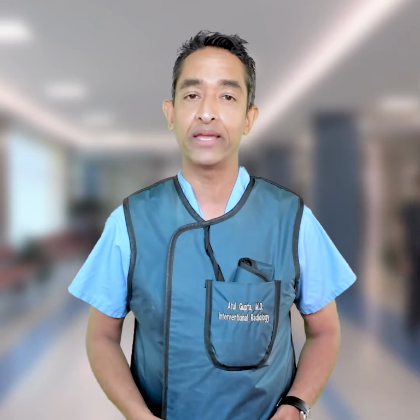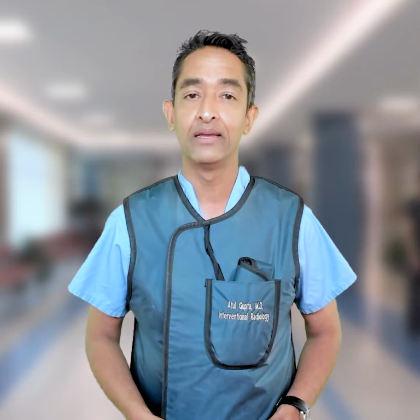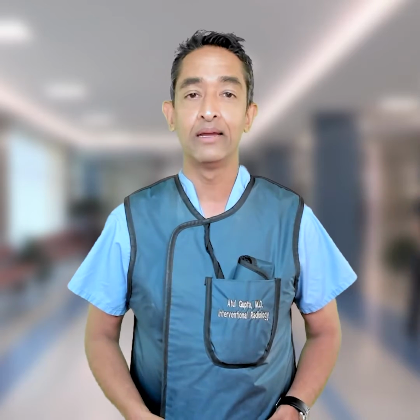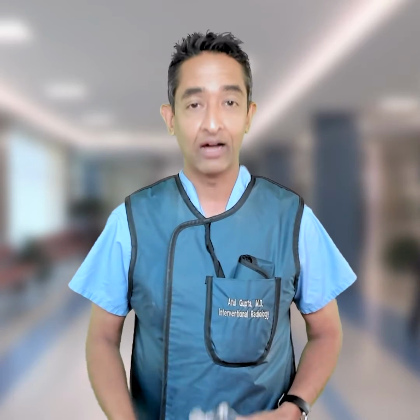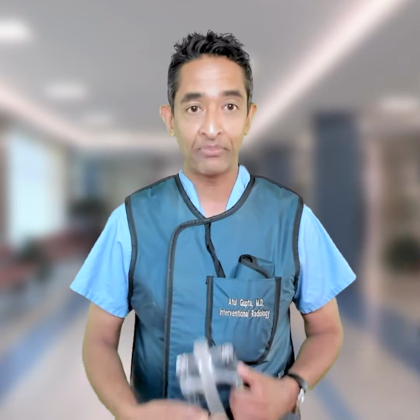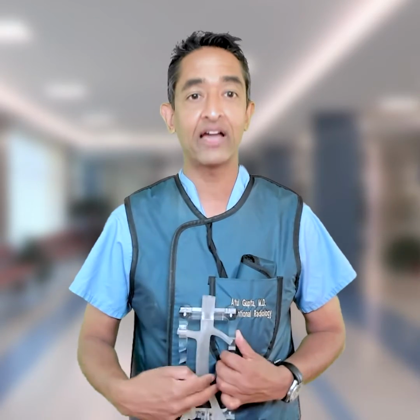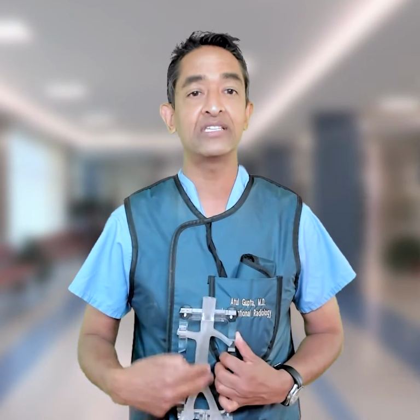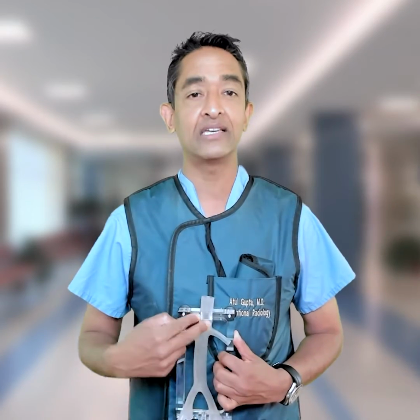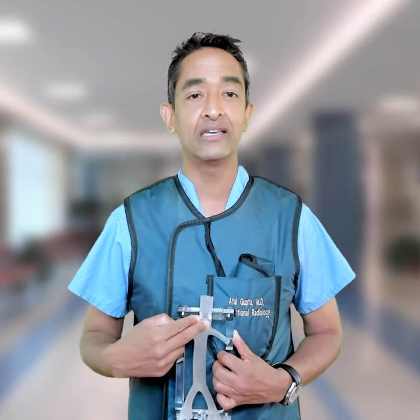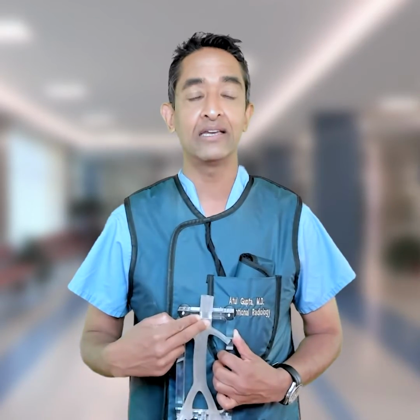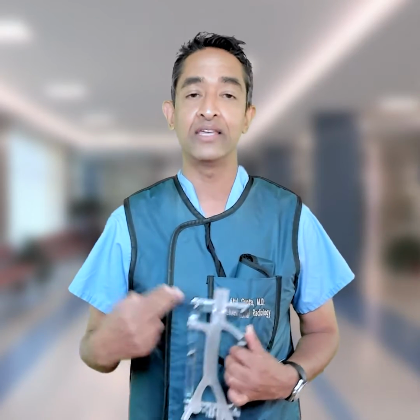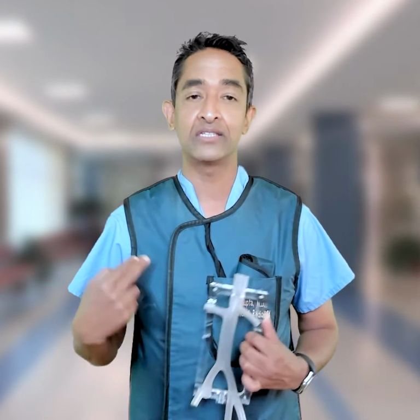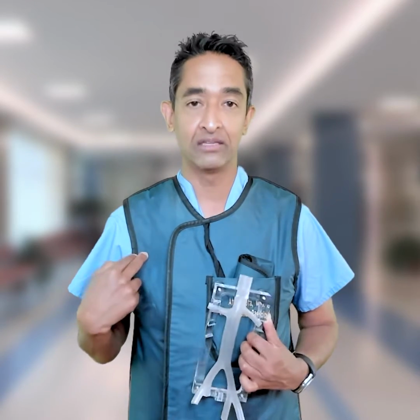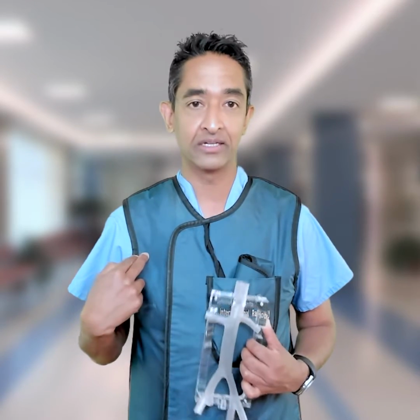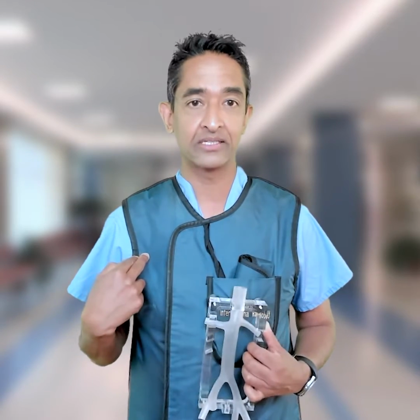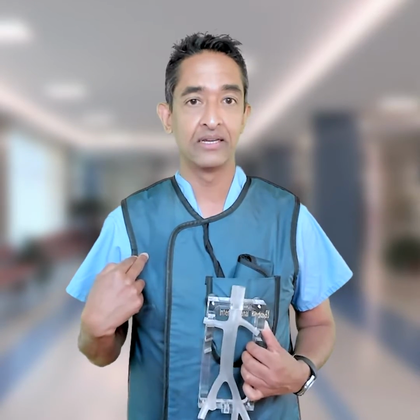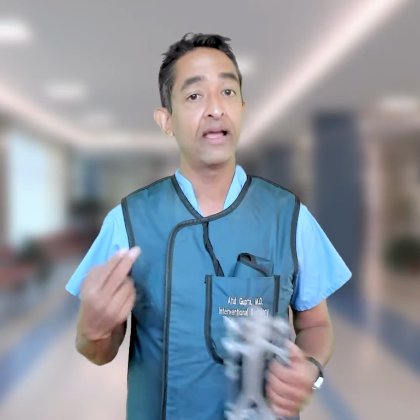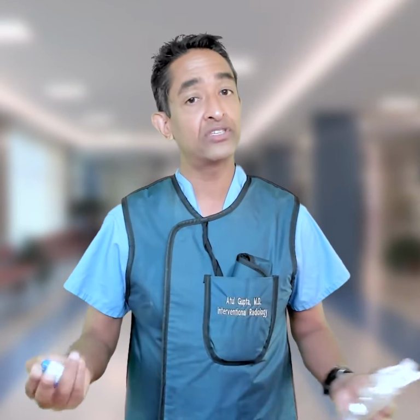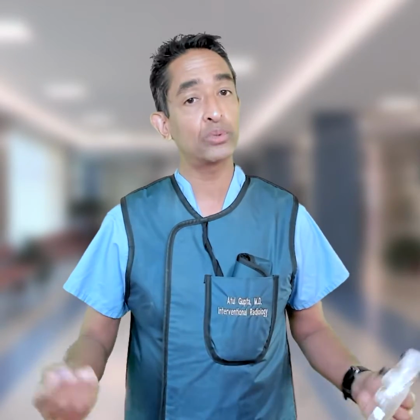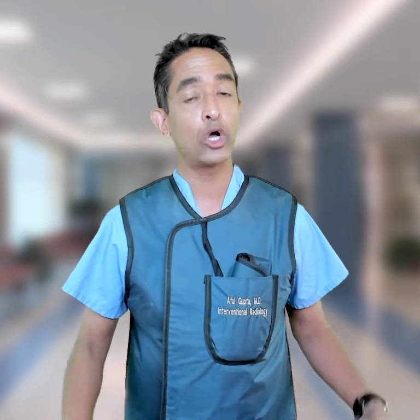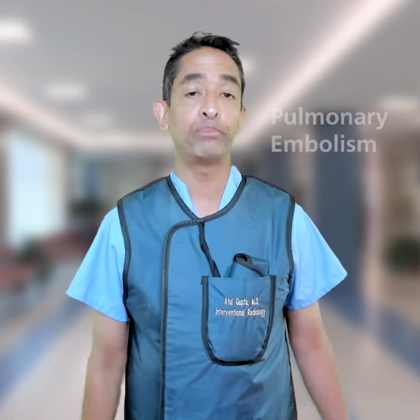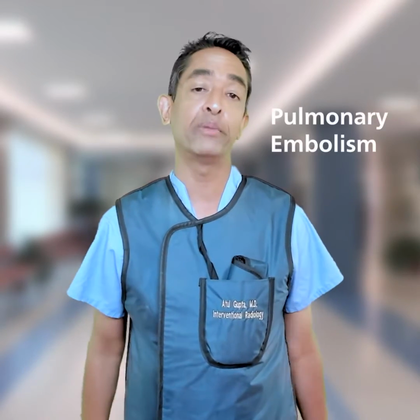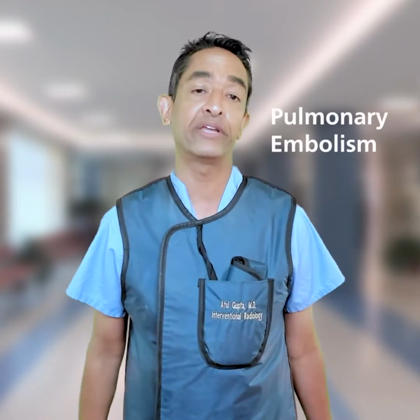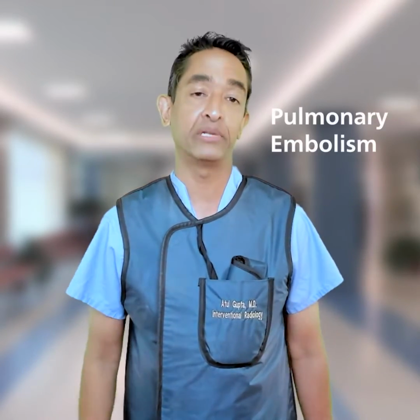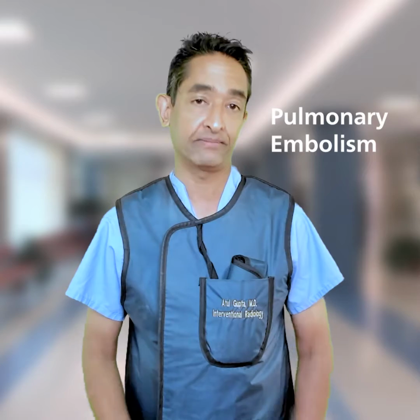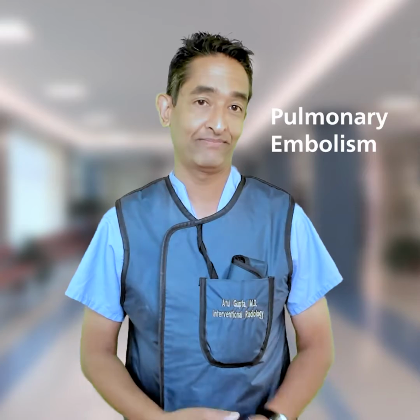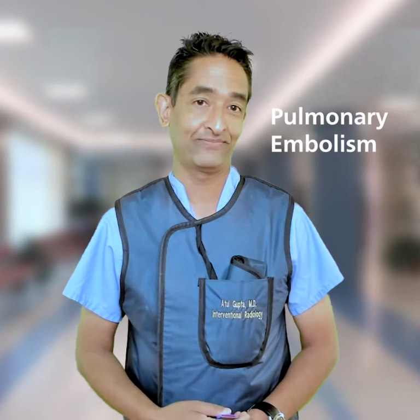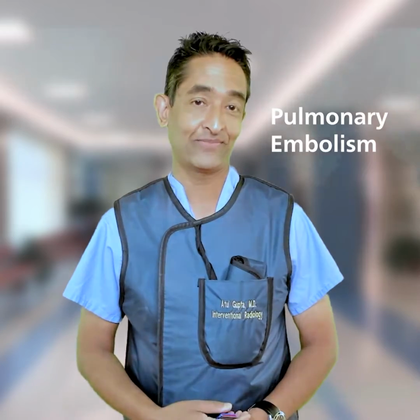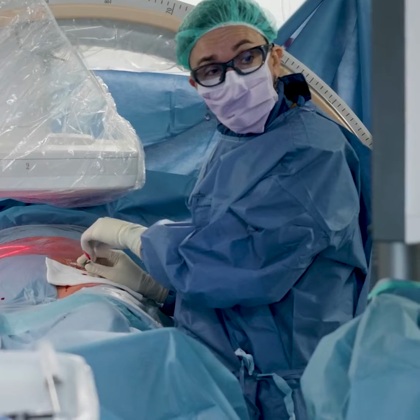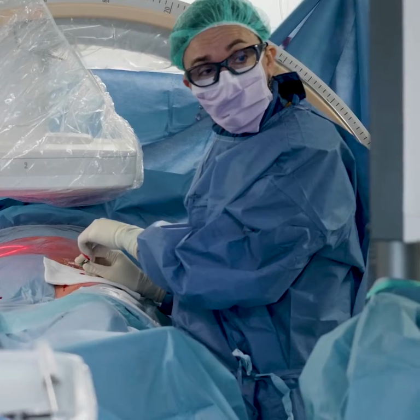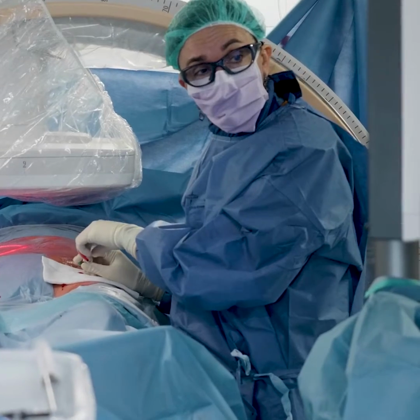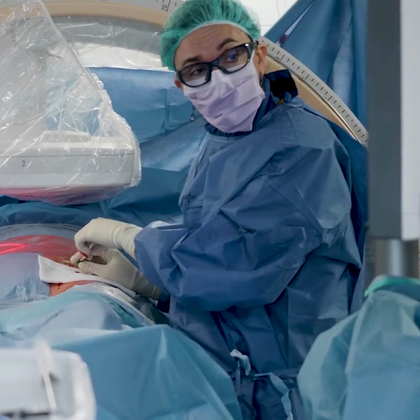These clots can travel up the IVC and then to the lungs, and this is what's called a pulmonary embolism, and it can be life-threatening.